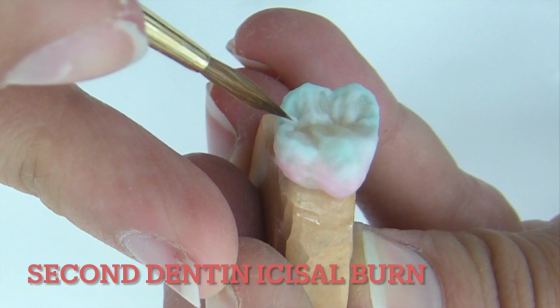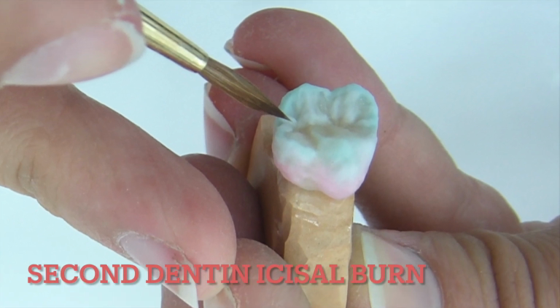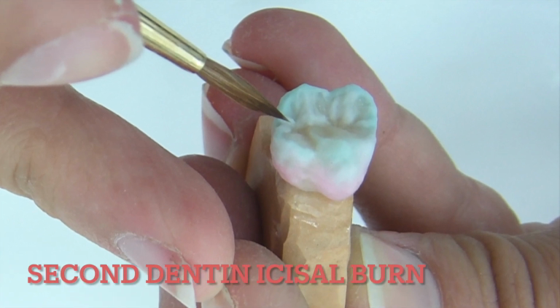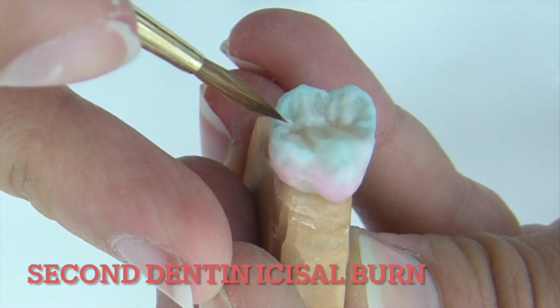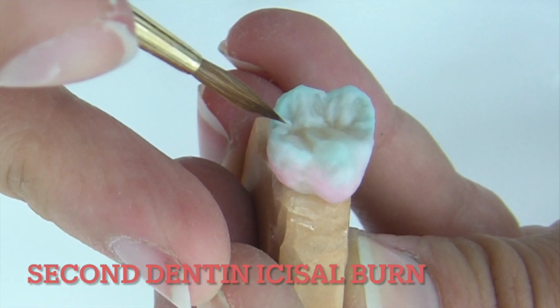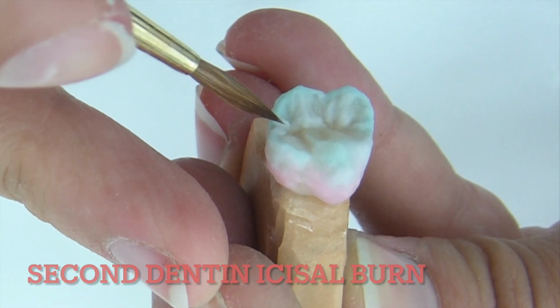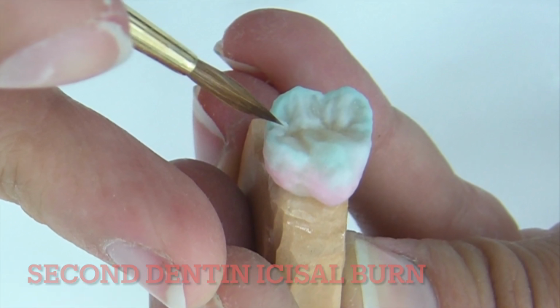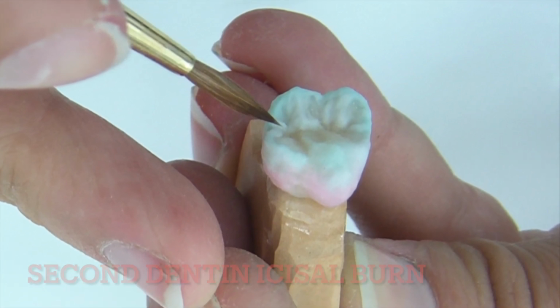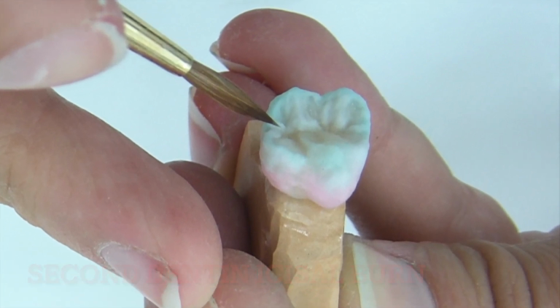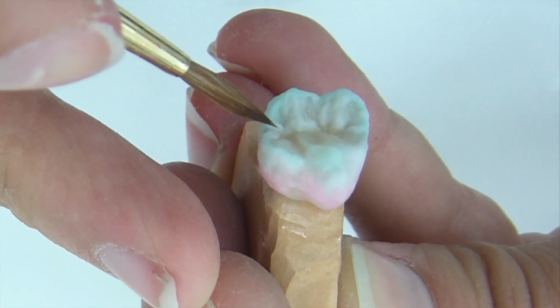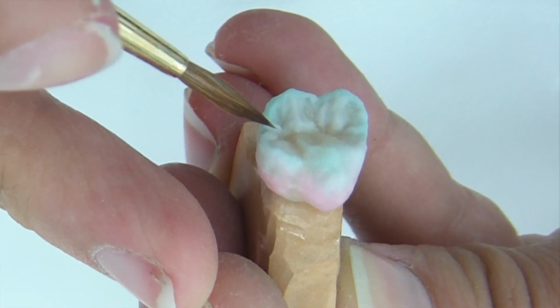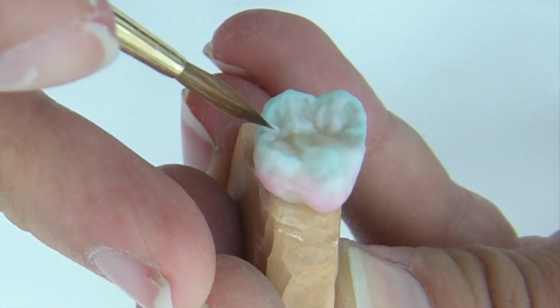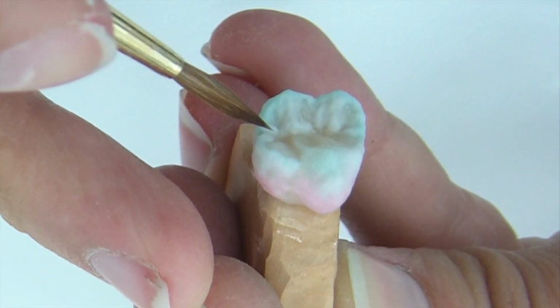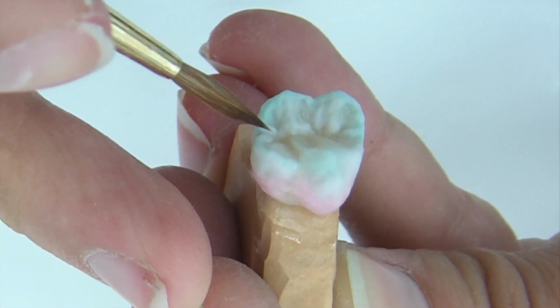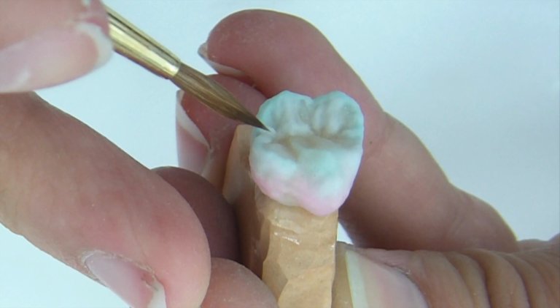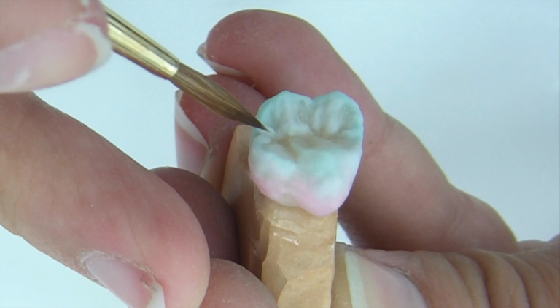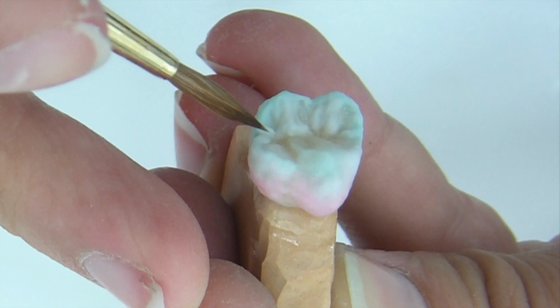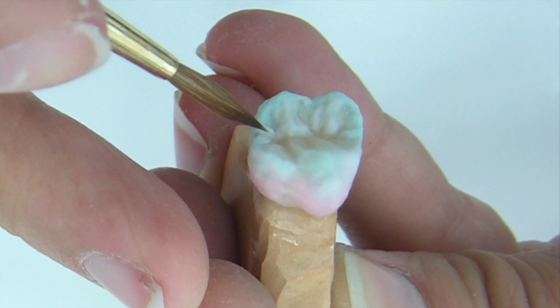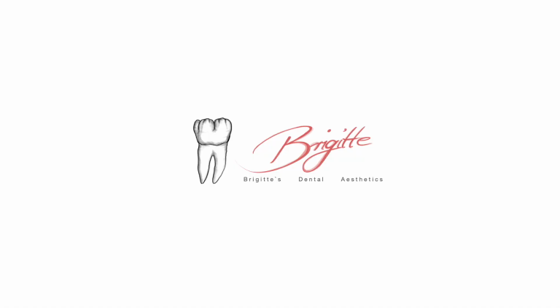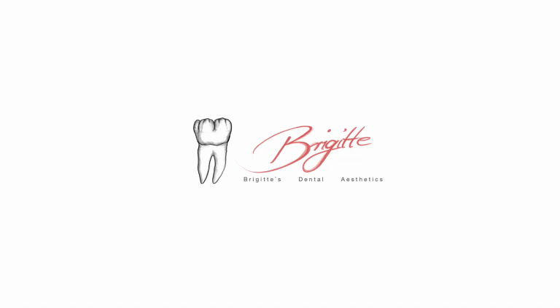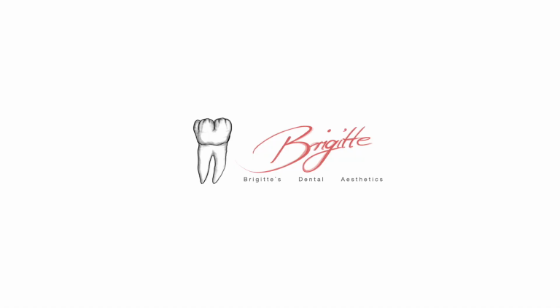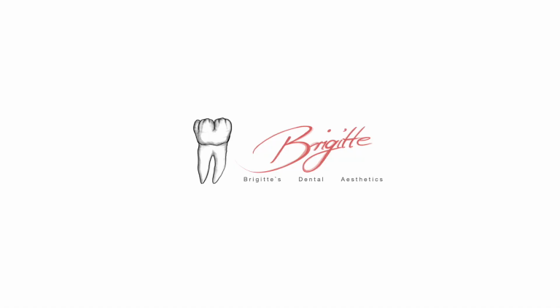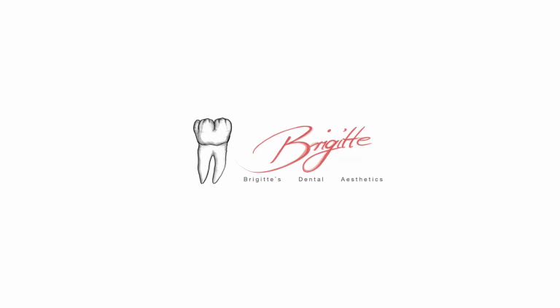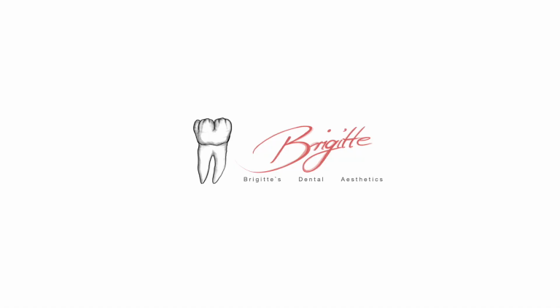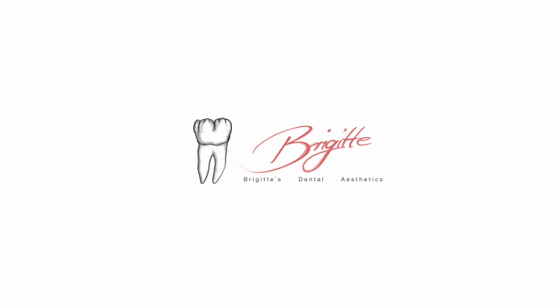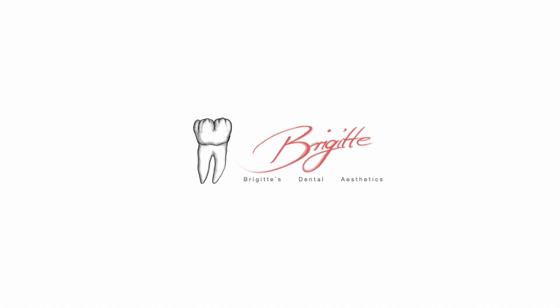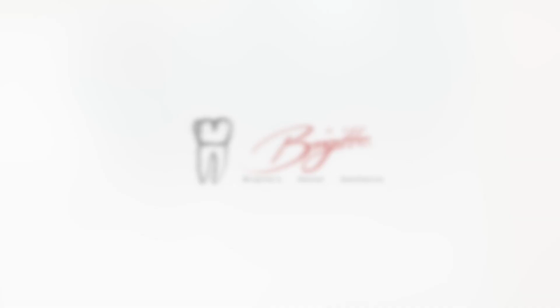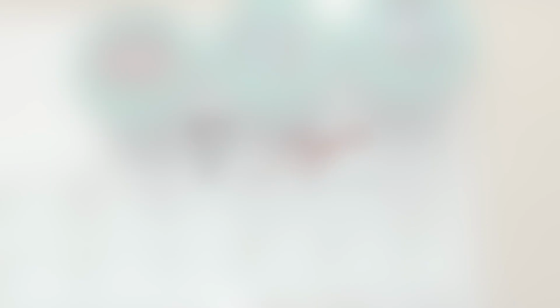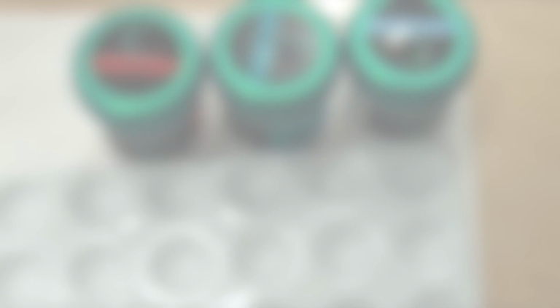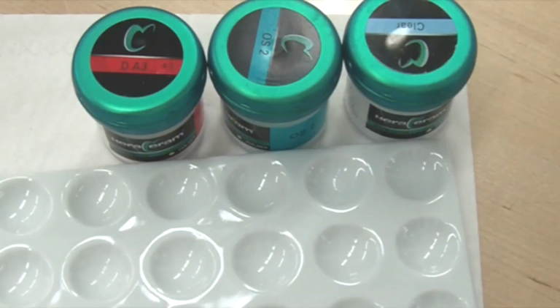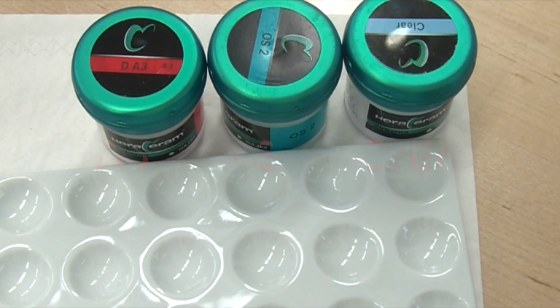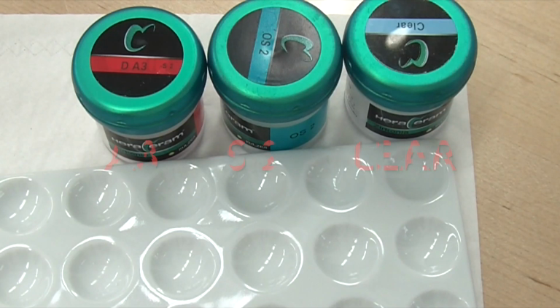Hello guys! Today I show you the second part of my series of veneers with Ferro Saram Circon.